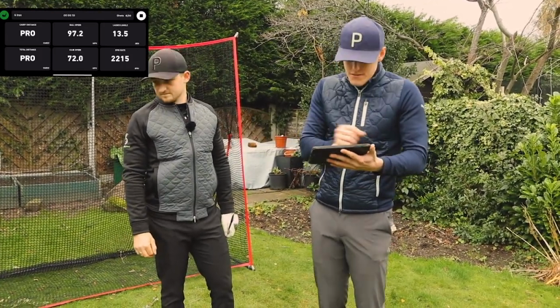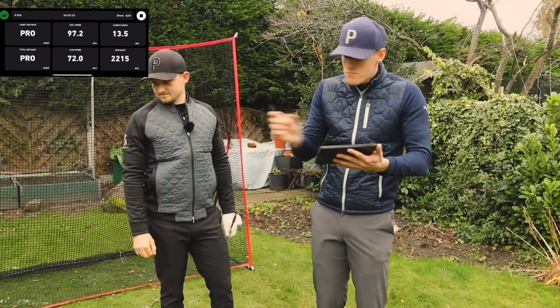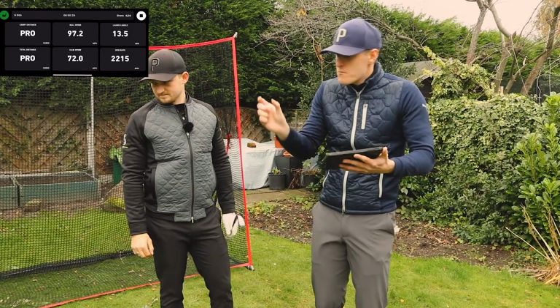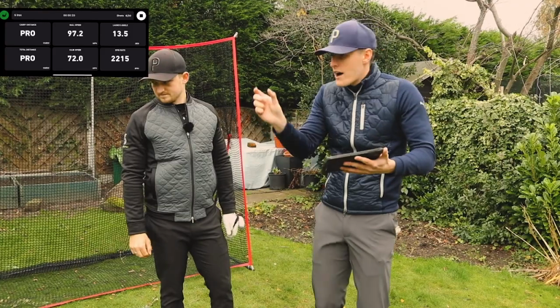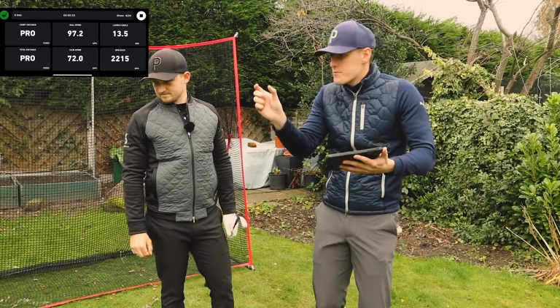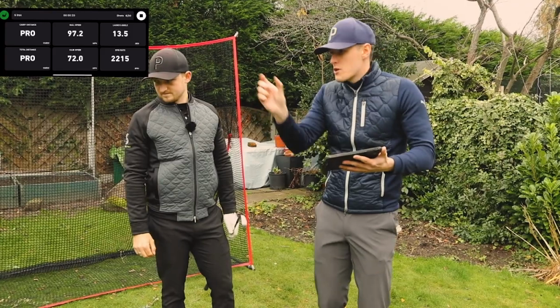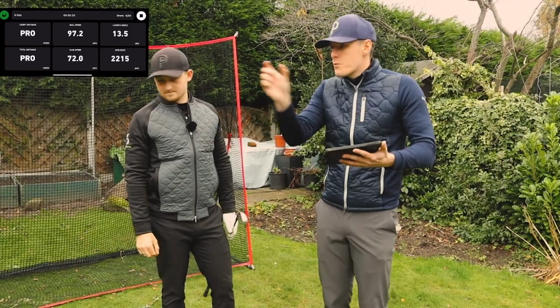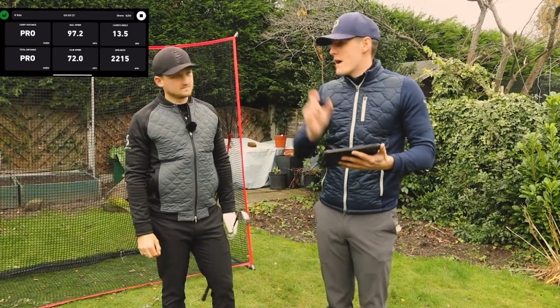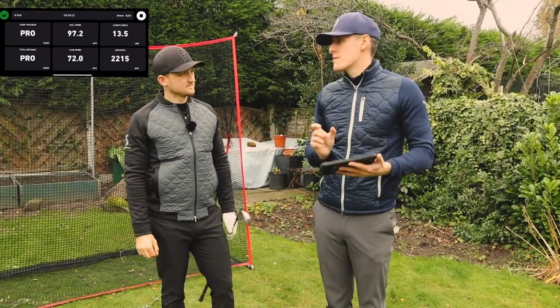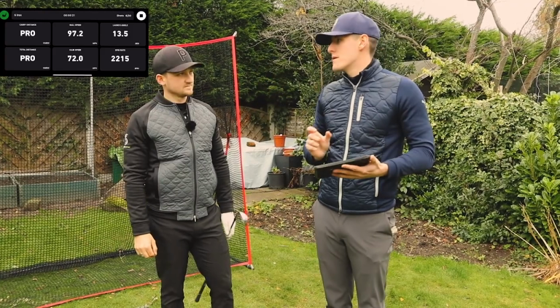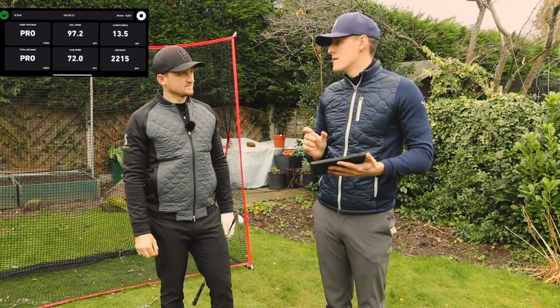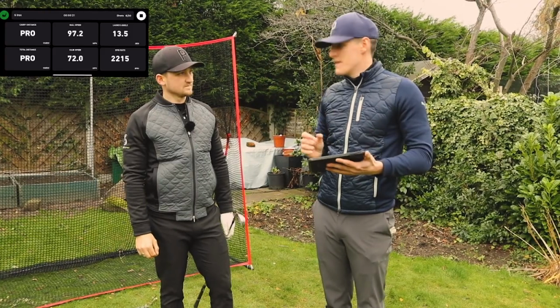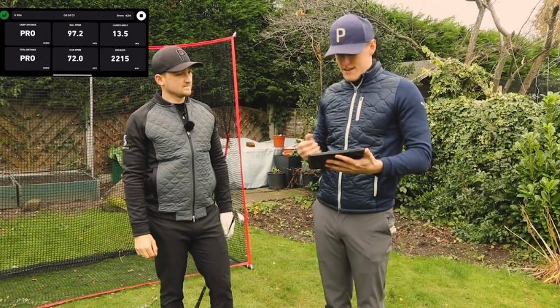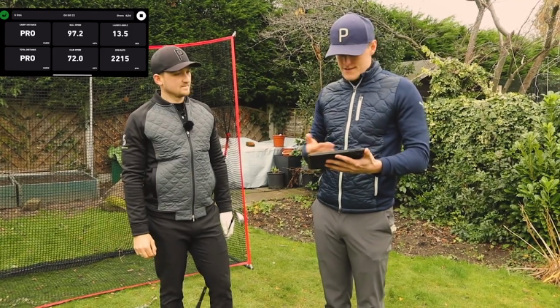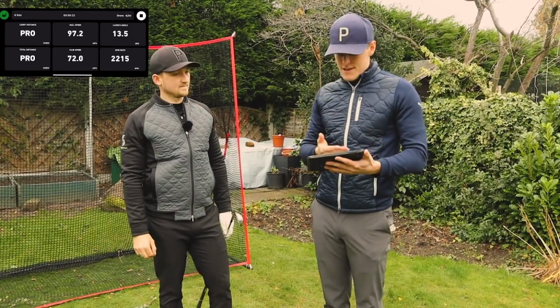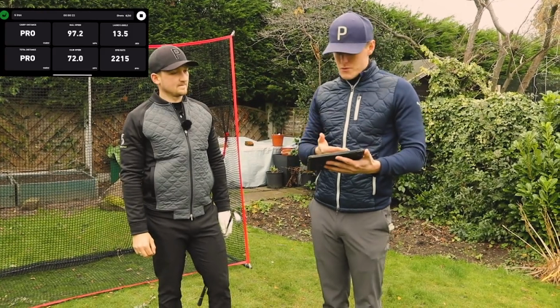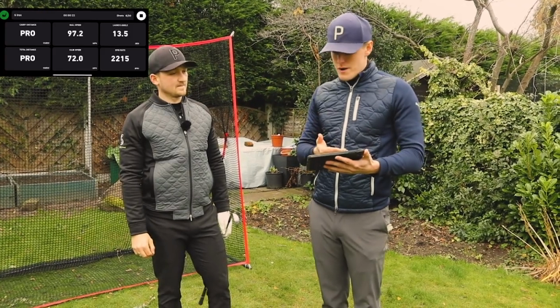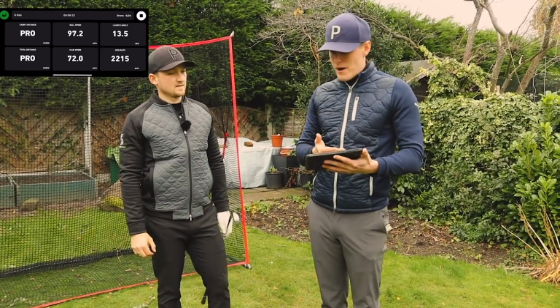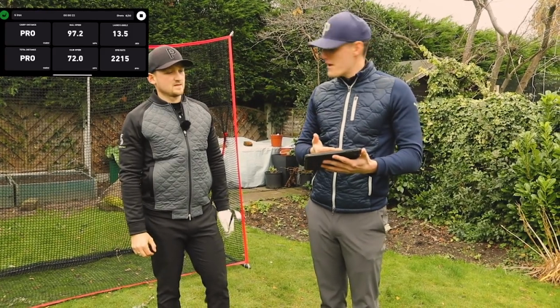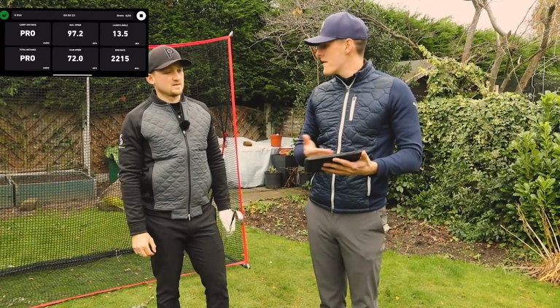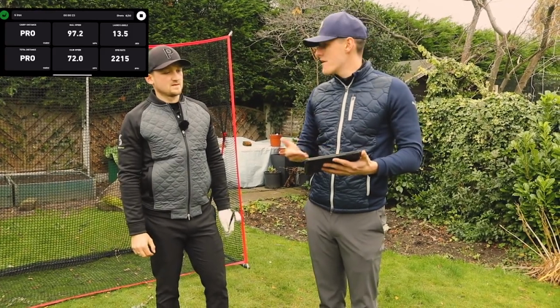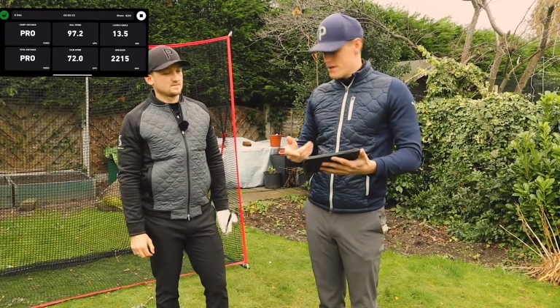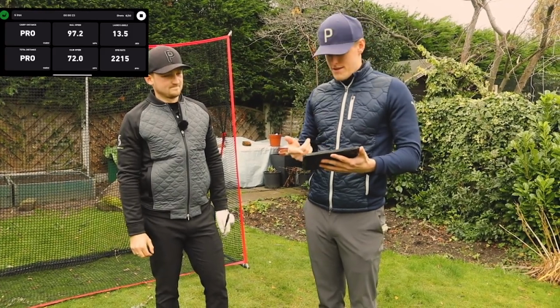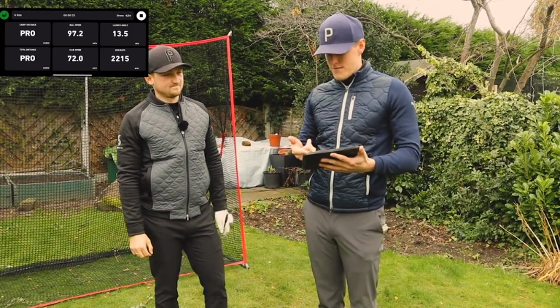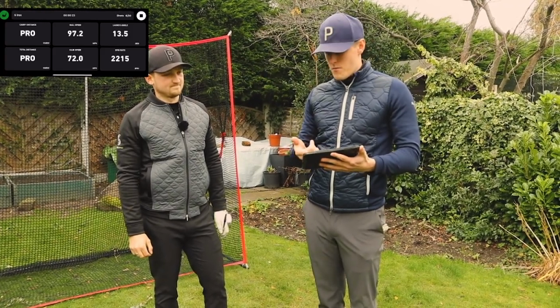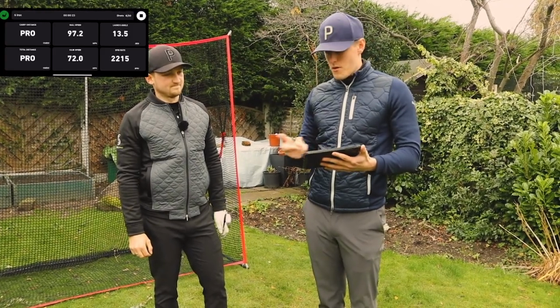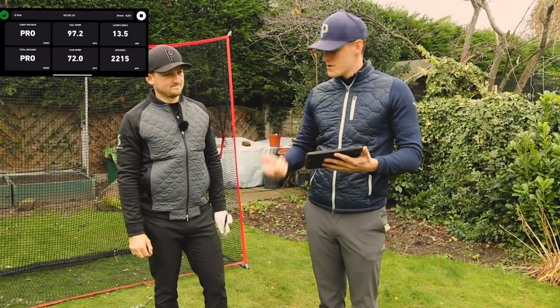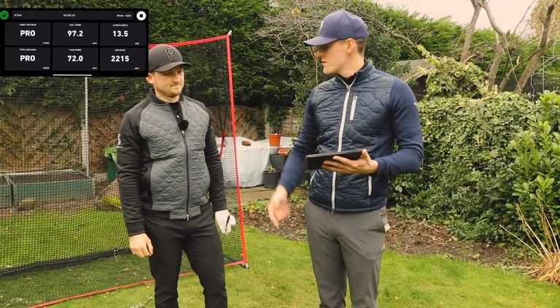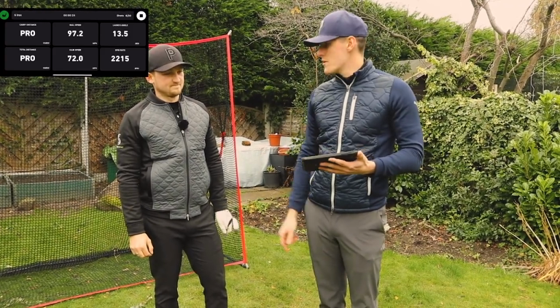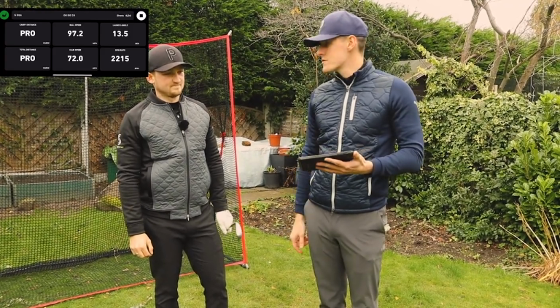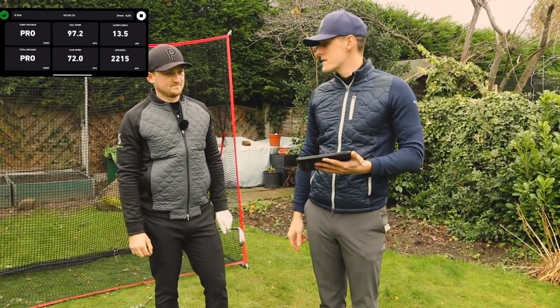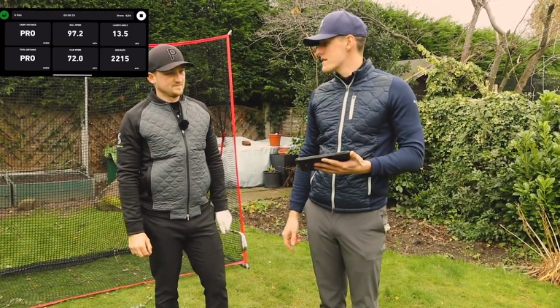We're talking miles out — like 20 mph out on club speed and even more so on ball speed.